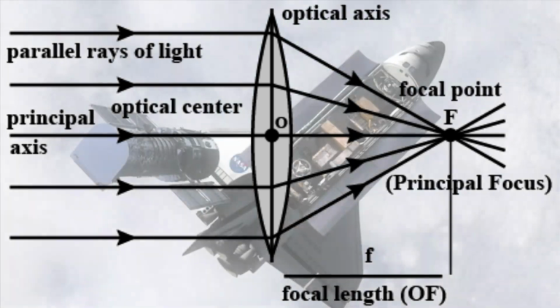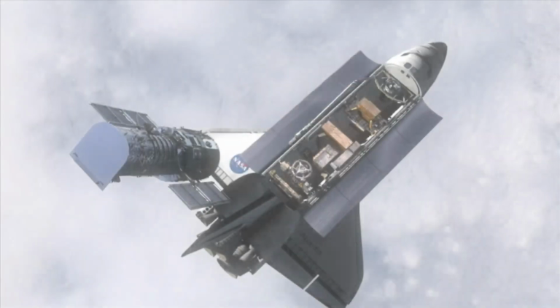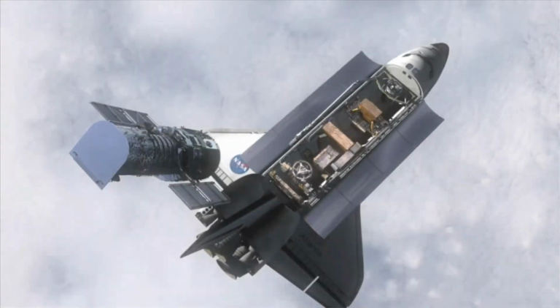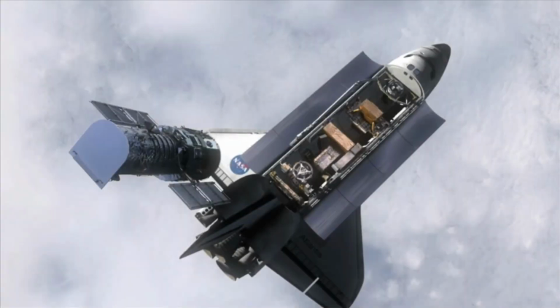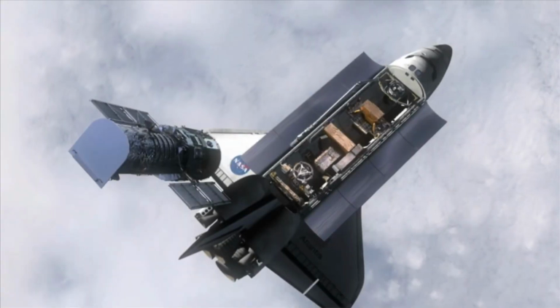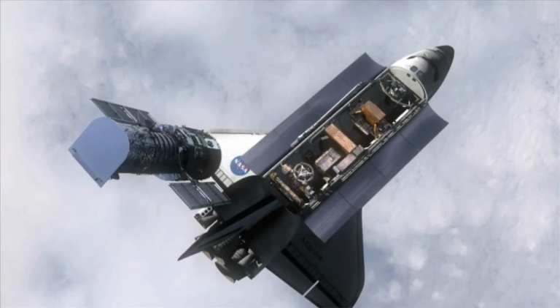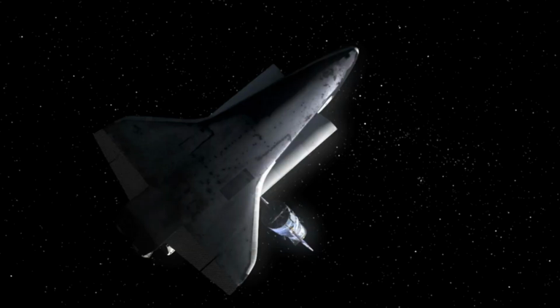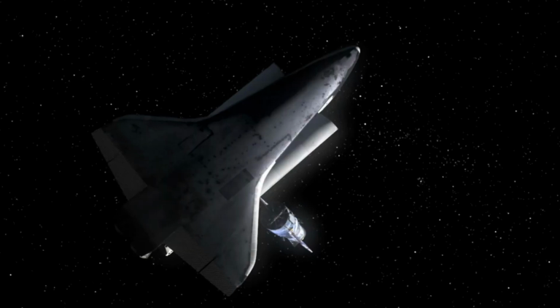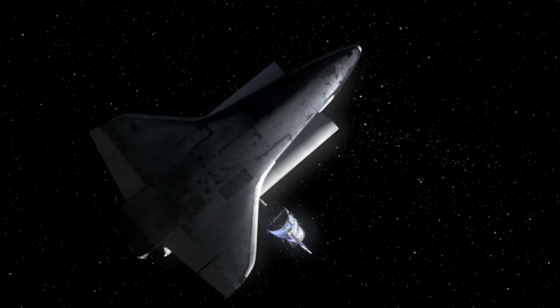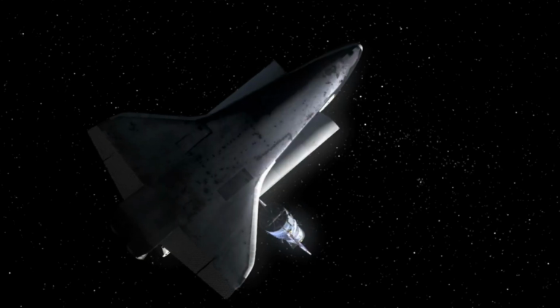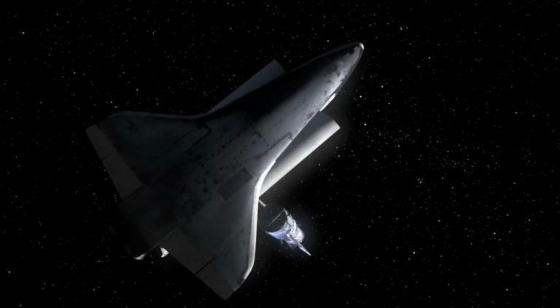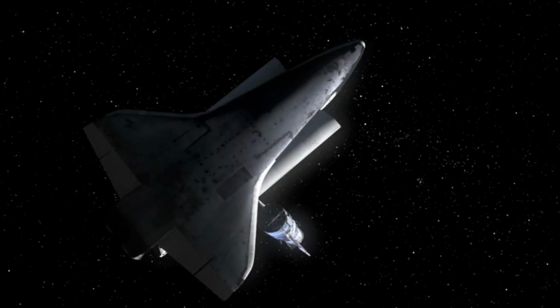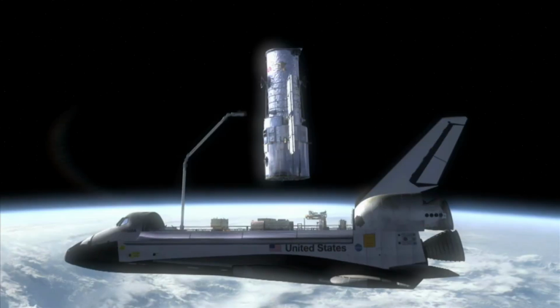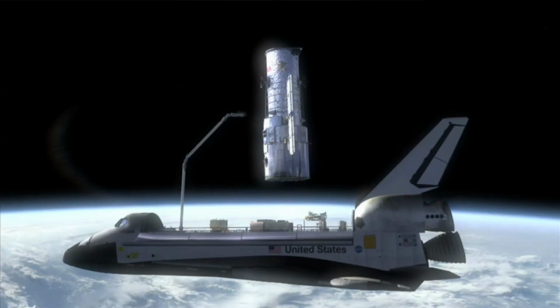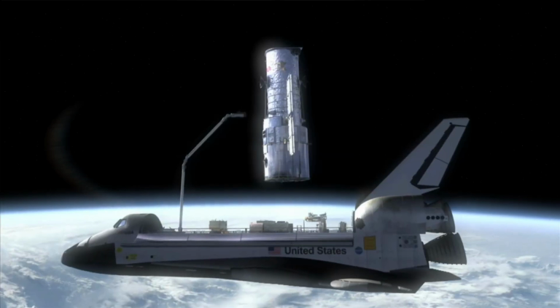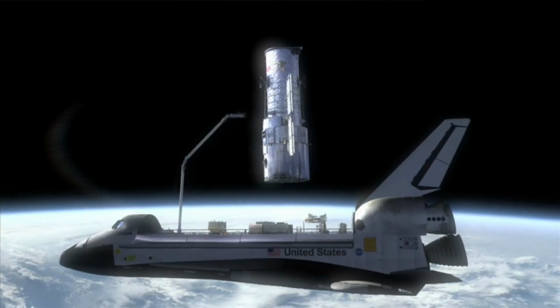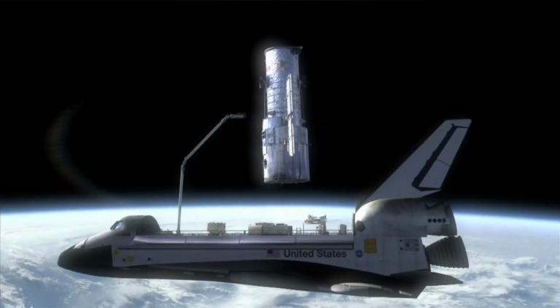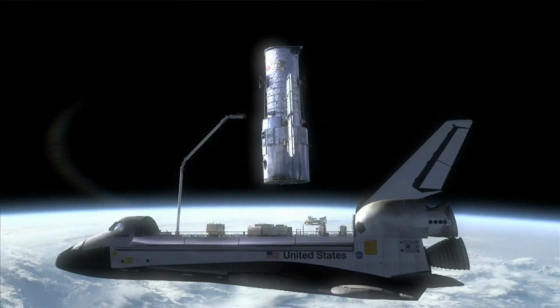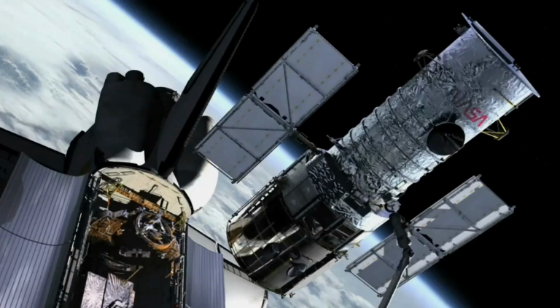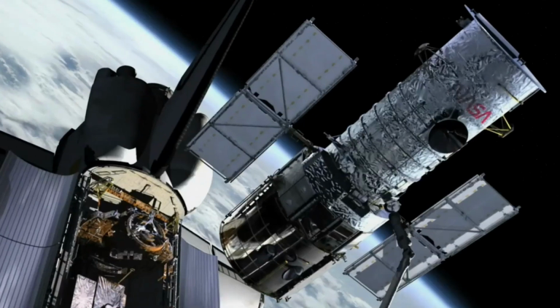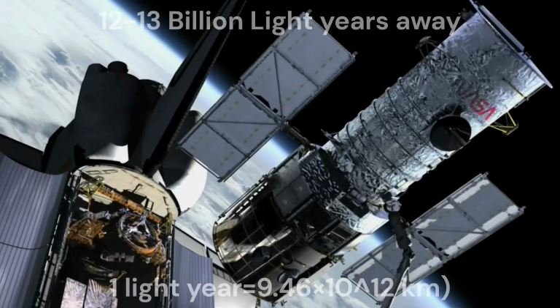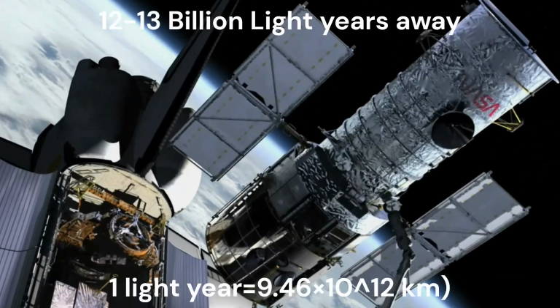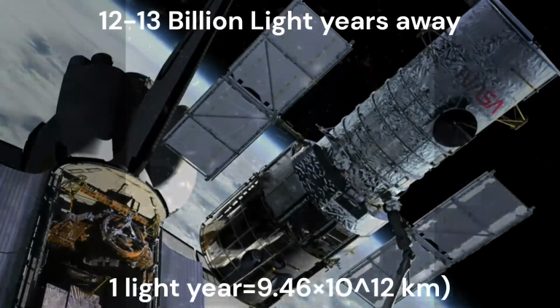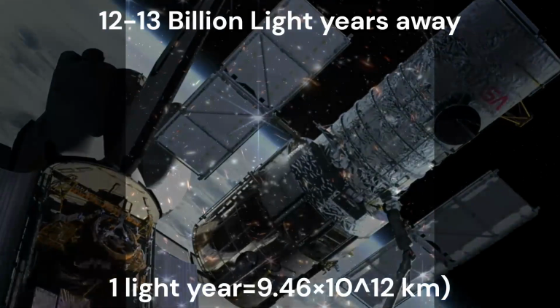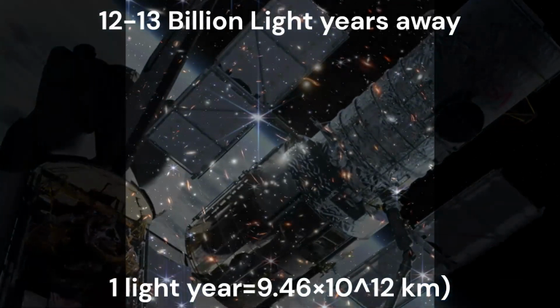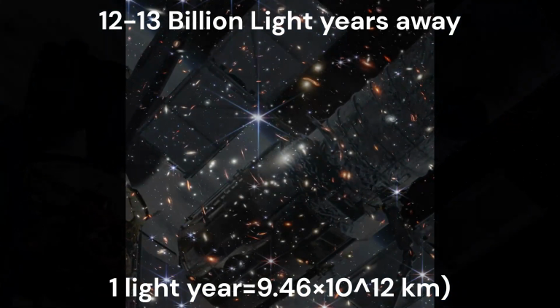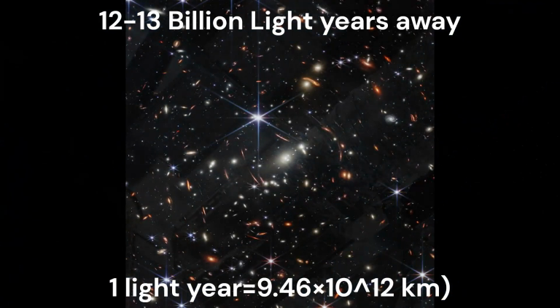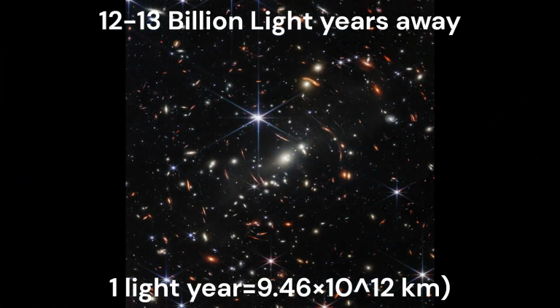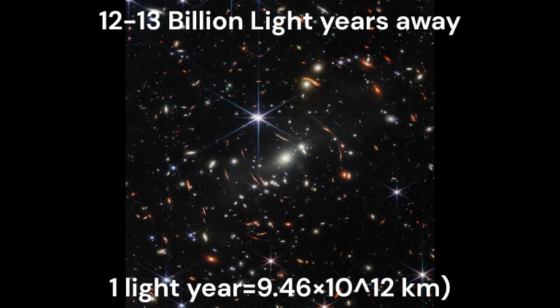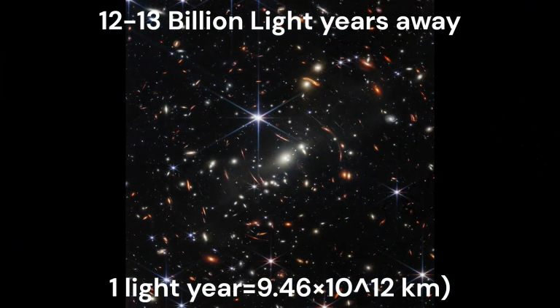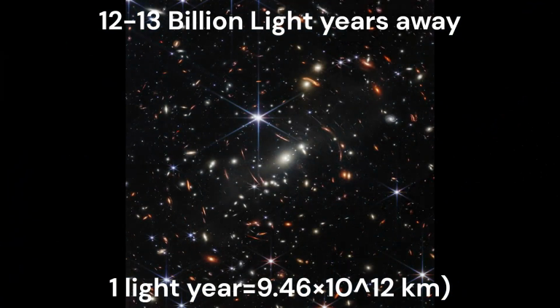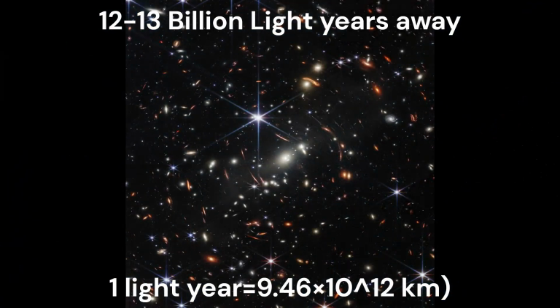The Hubble Space Telescope and James Webb Space Telescope can see up to 12 to 13 billion light years away.